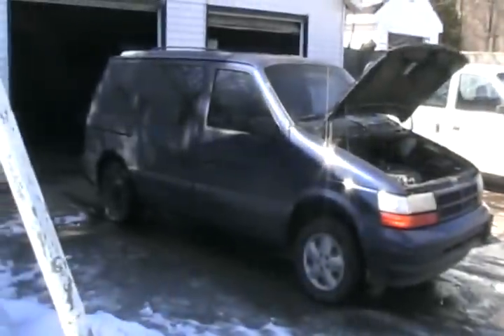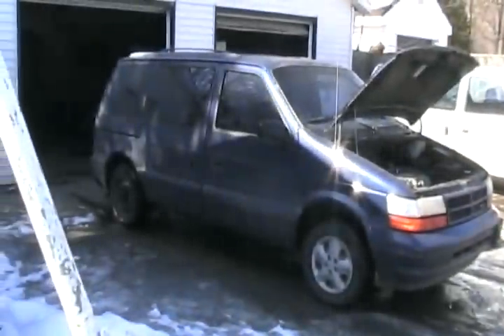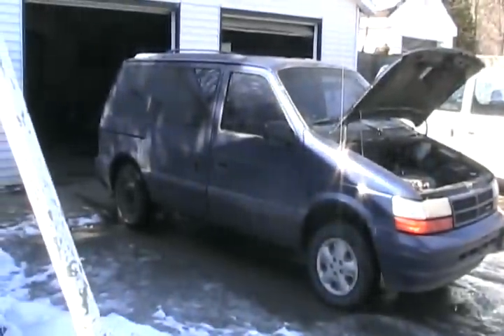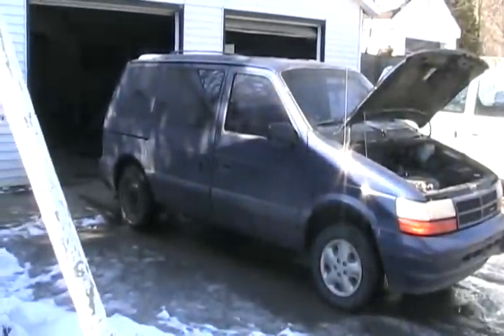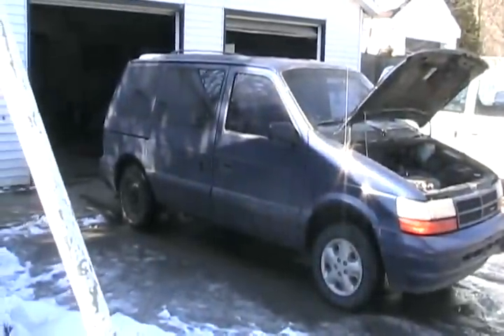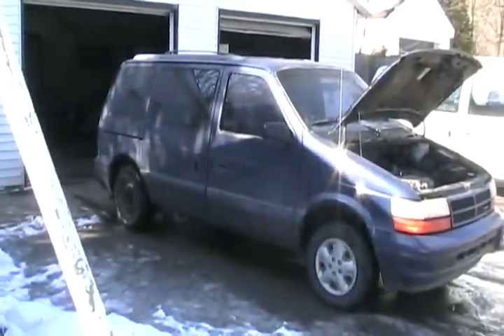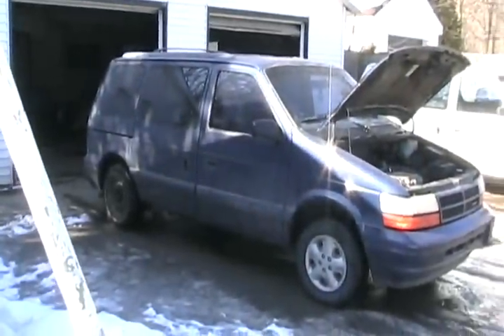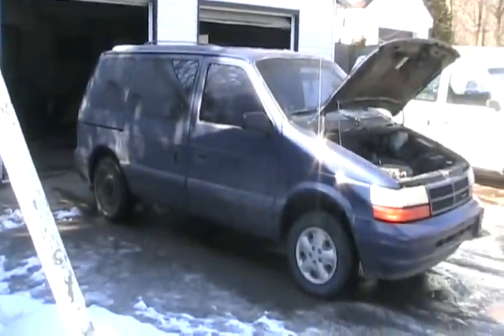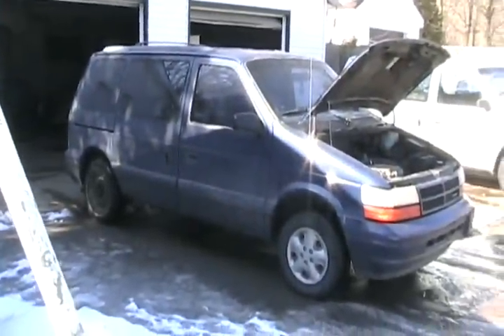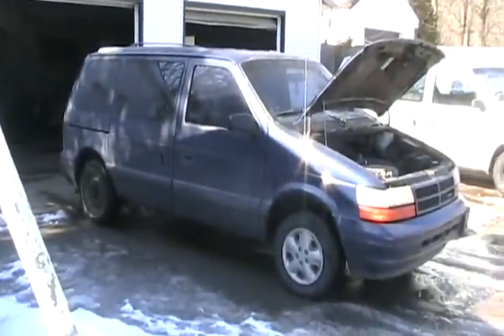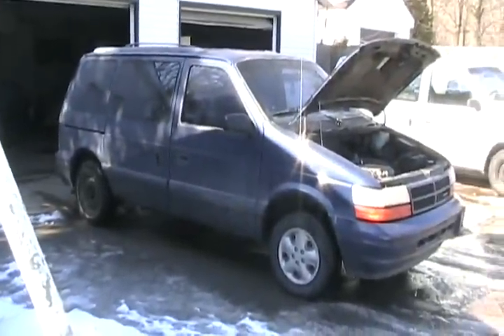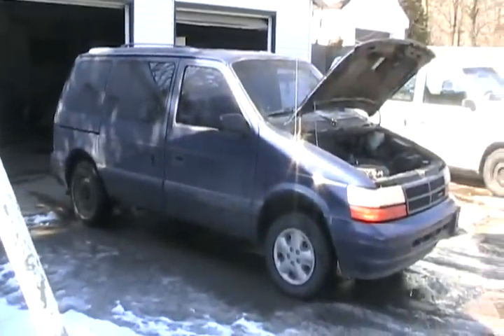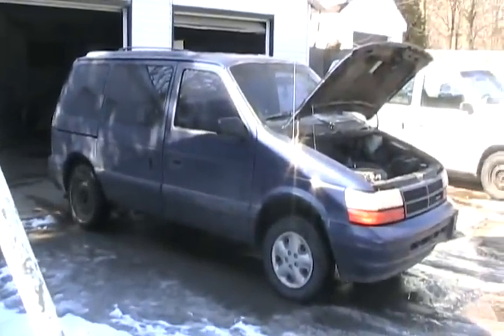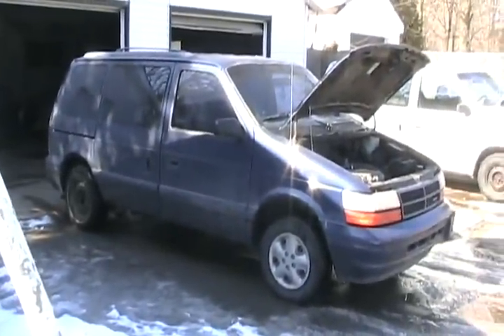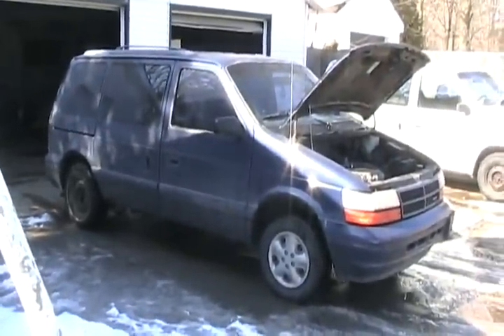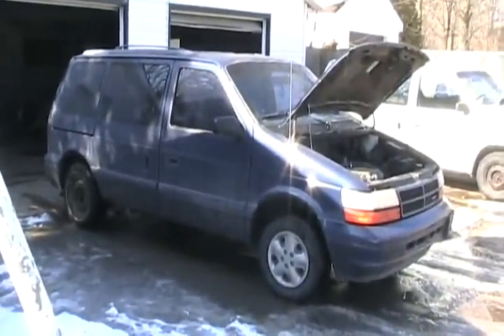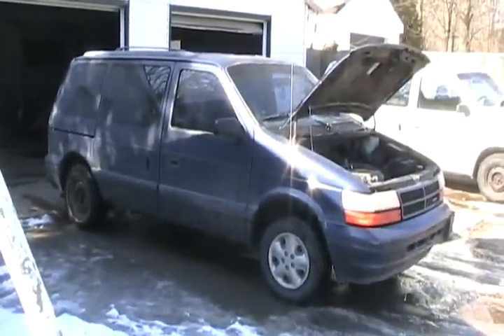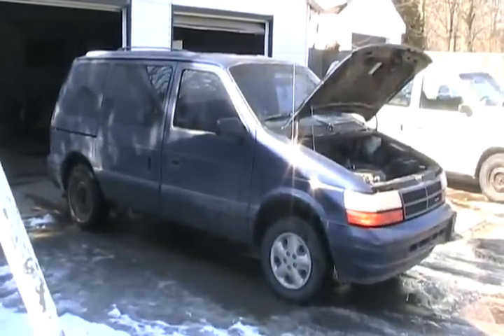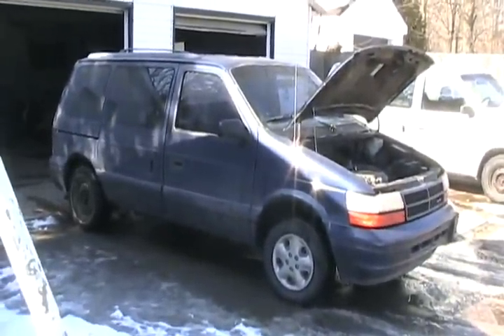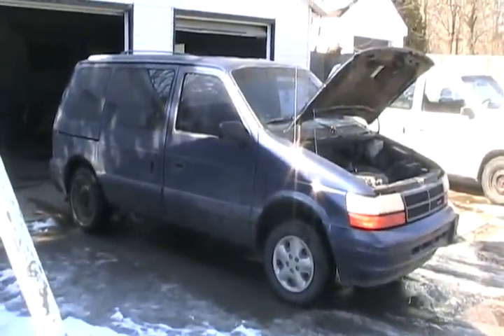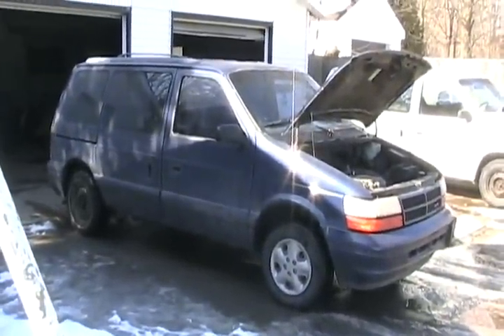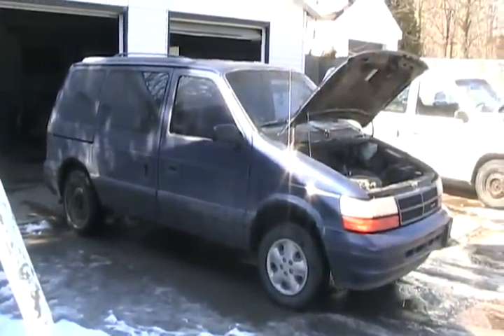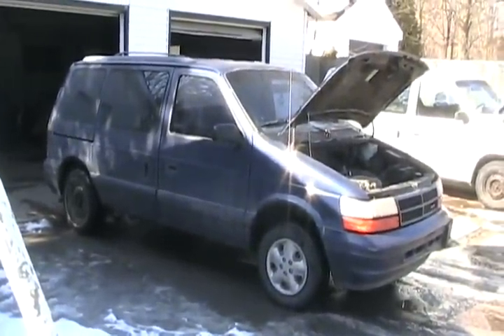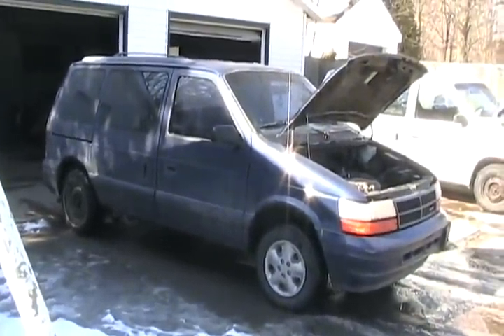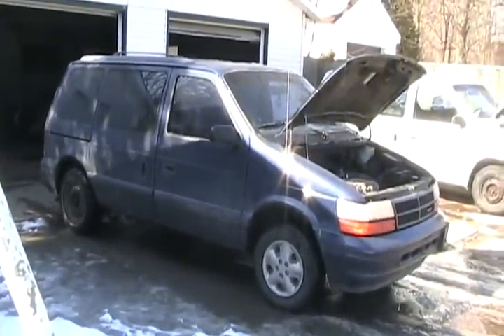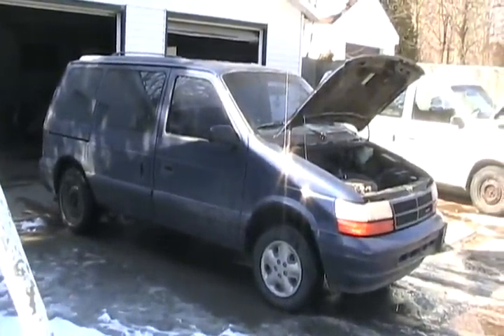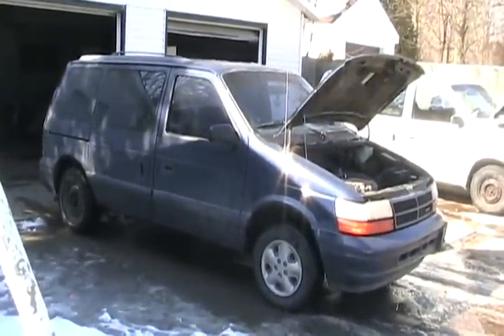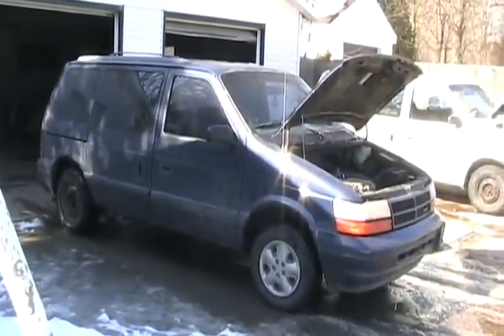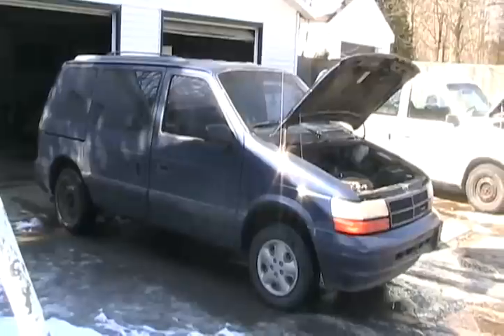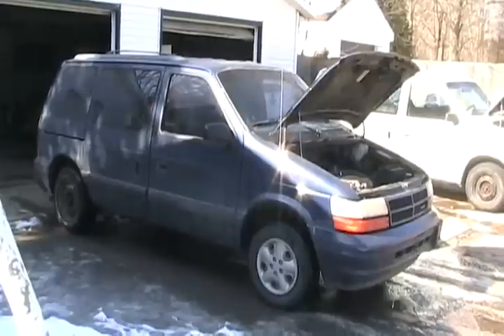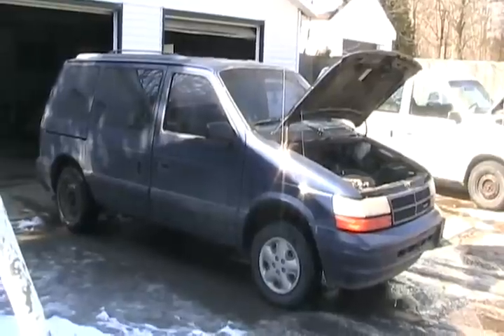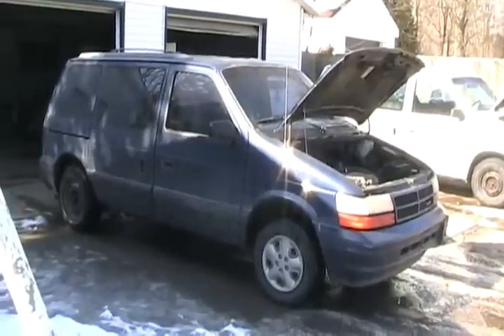This side's fine too, no damage either. Should last a while. I haven't seen a rust-free old one like this for a long time.